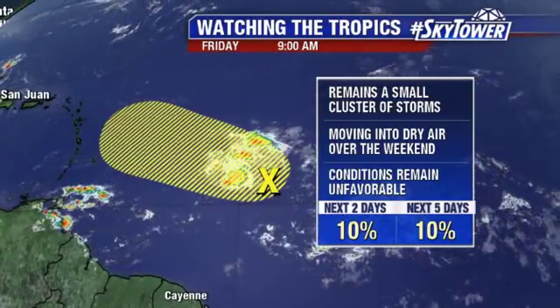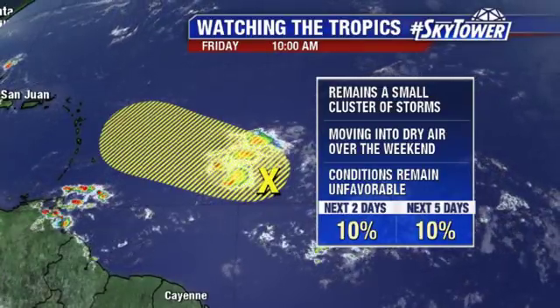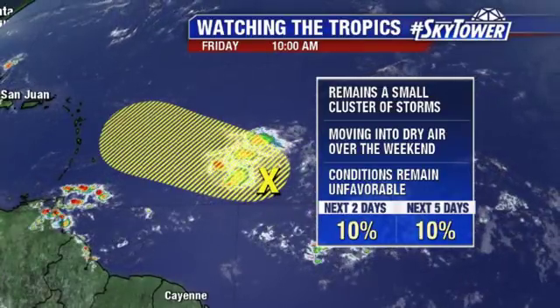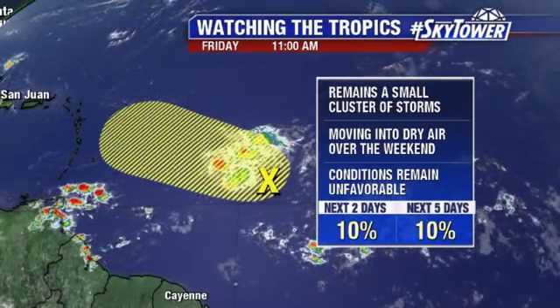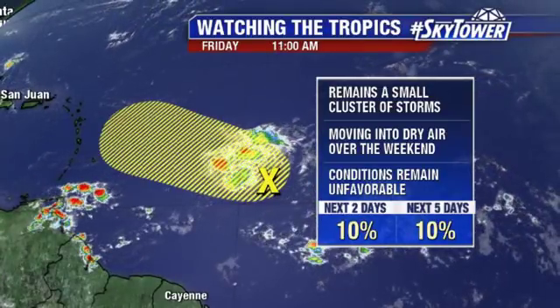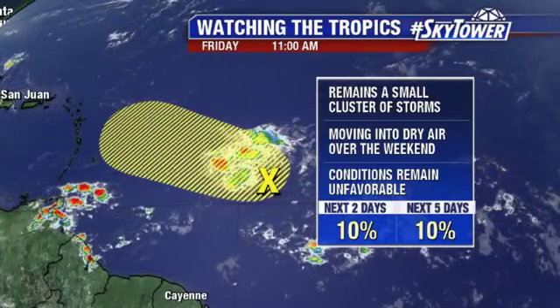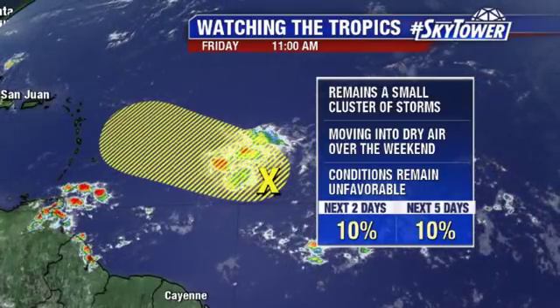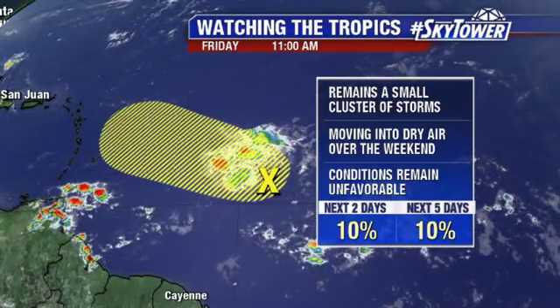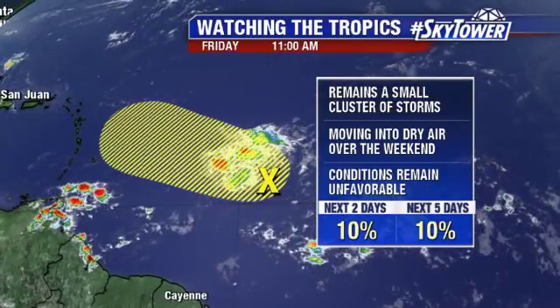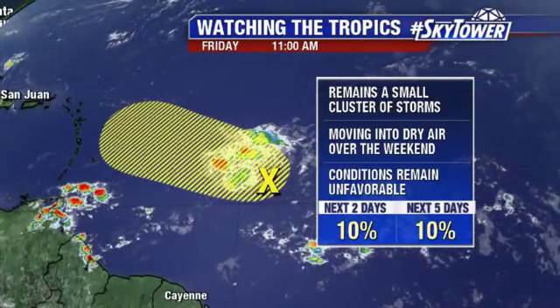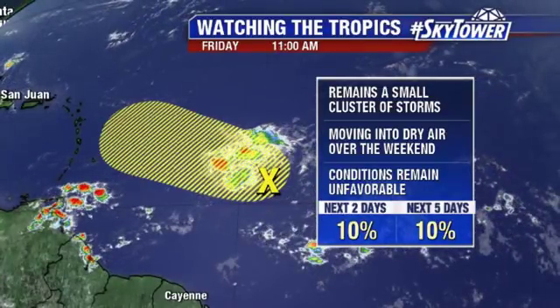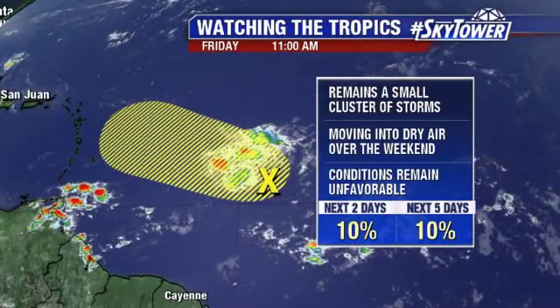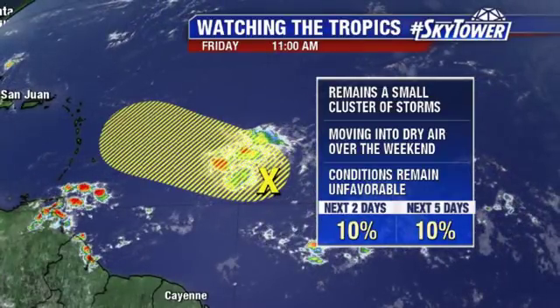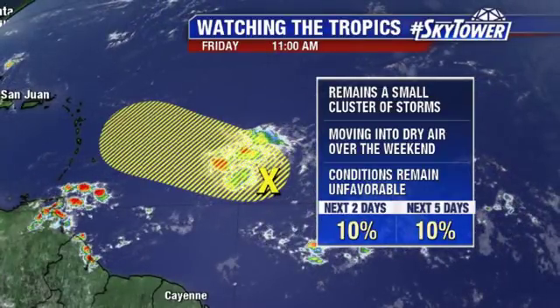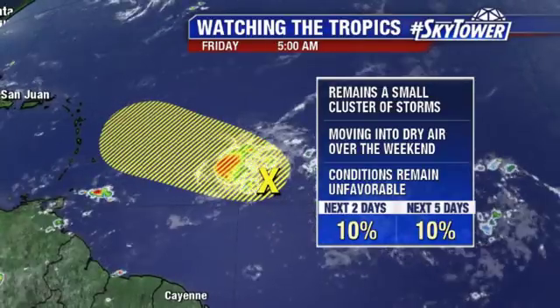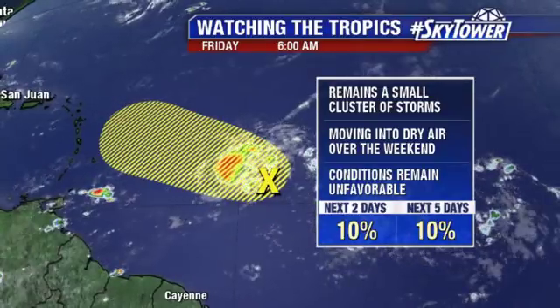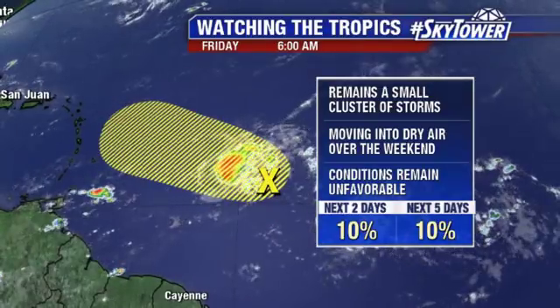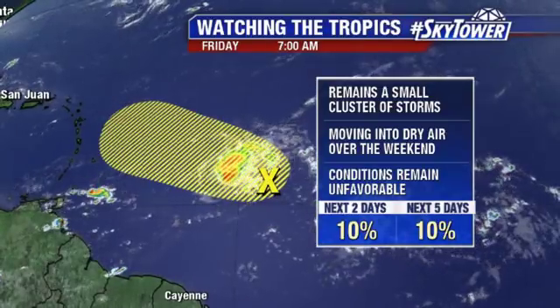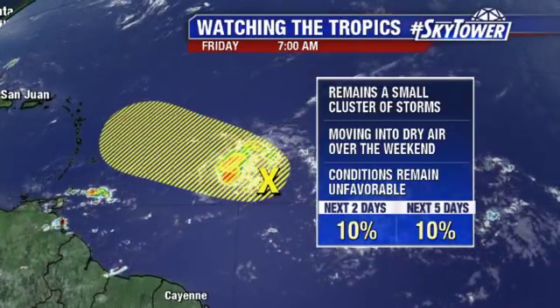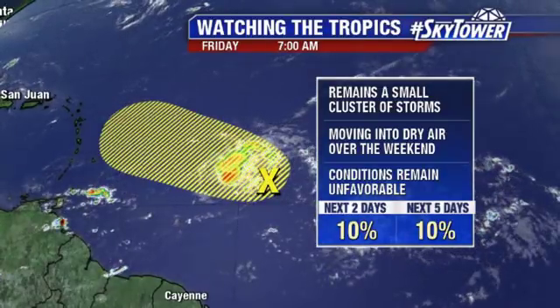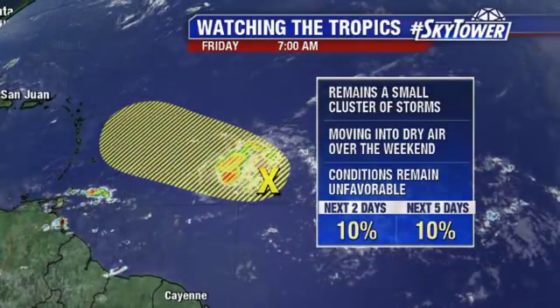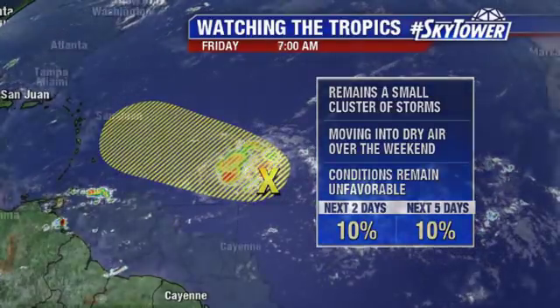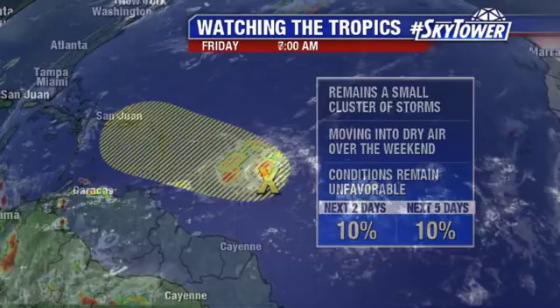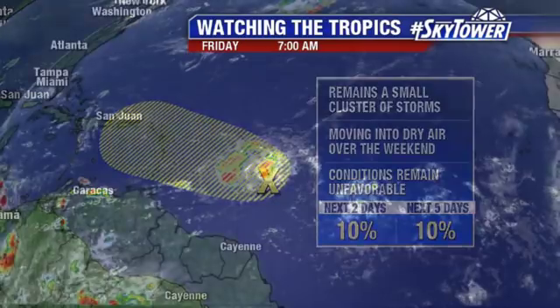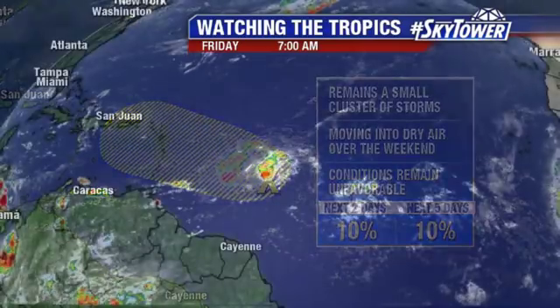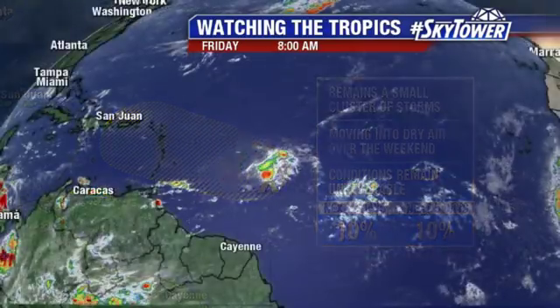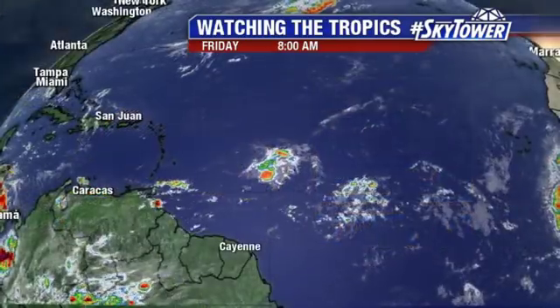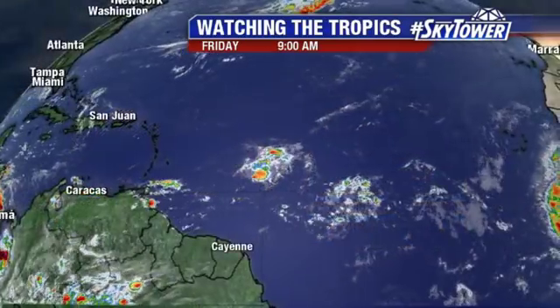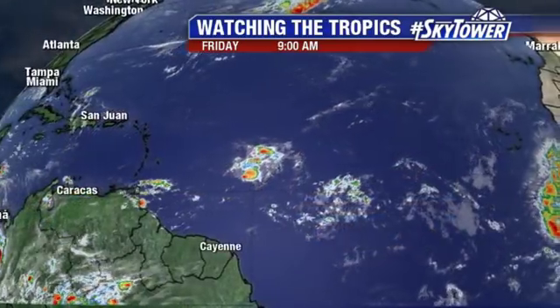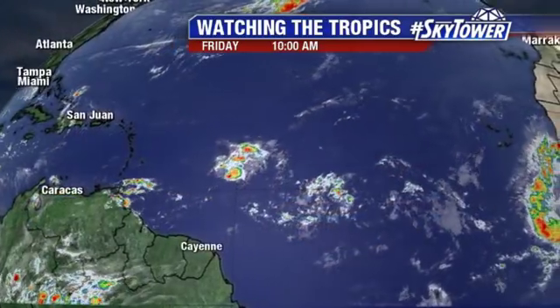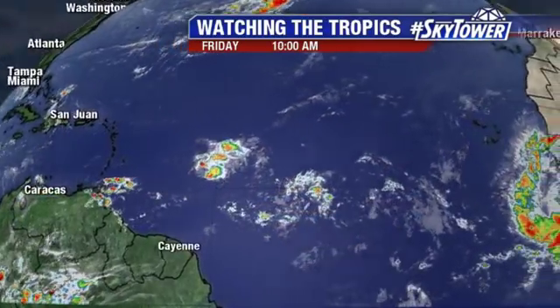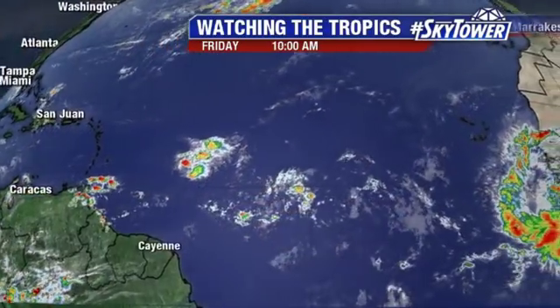That Saharan air layer, which has been working its way across the Atlantic and into the Caribbean, is really going to start to take its toll on this as we go through the next couple of days. So the prospects for something happening with this are pretty low at this point.